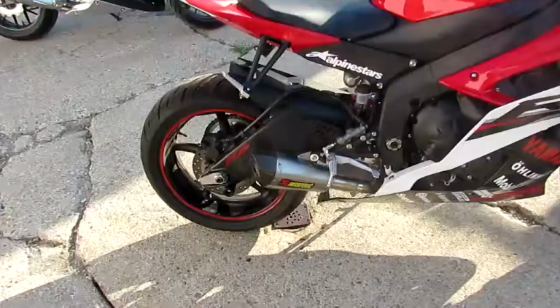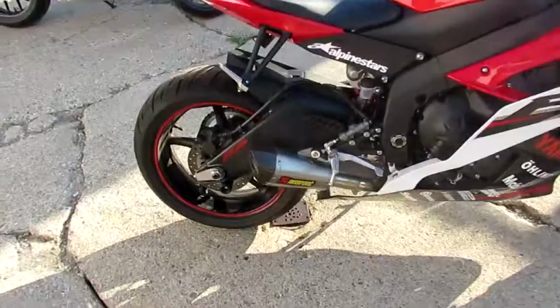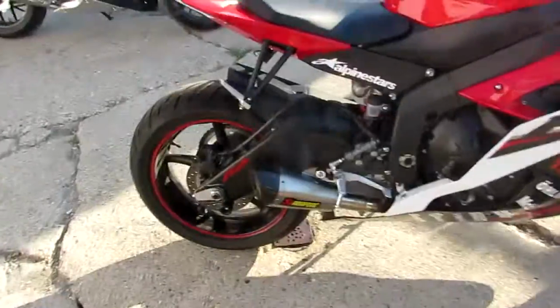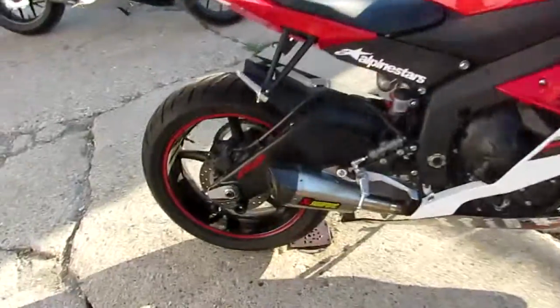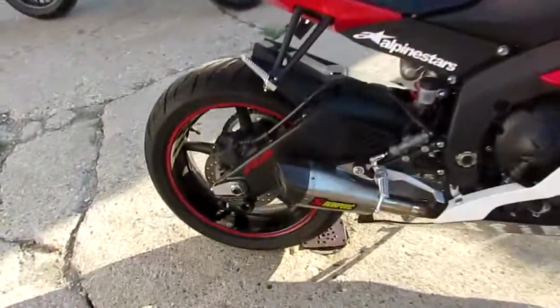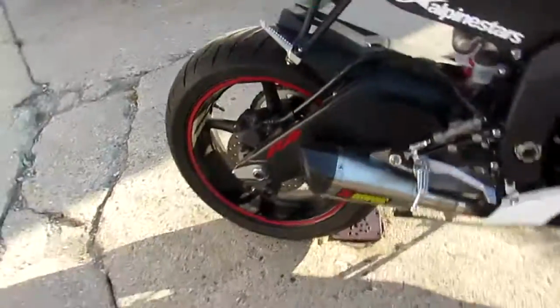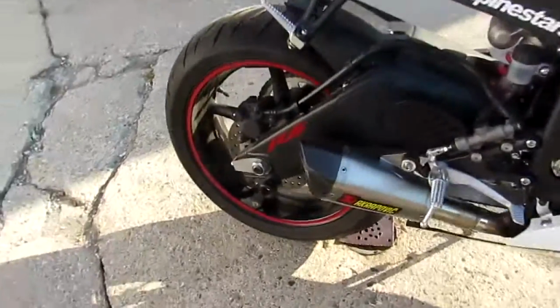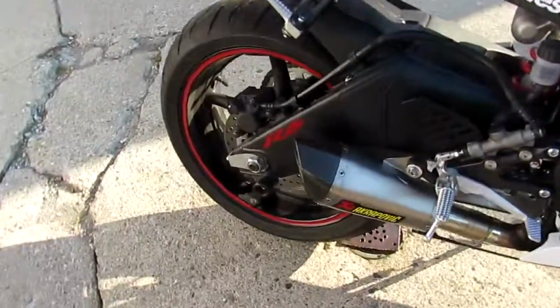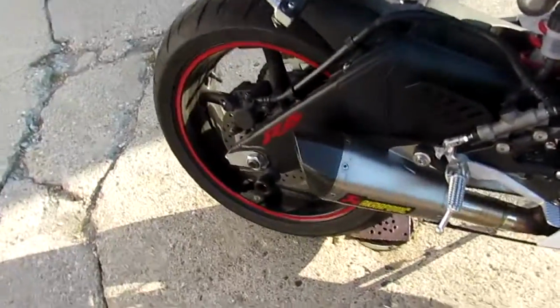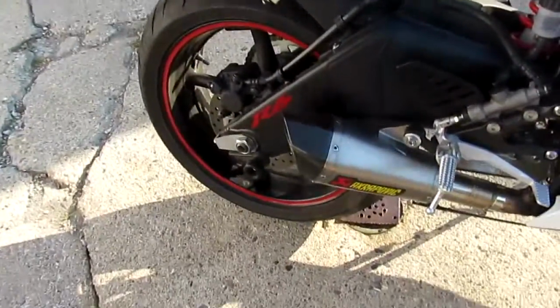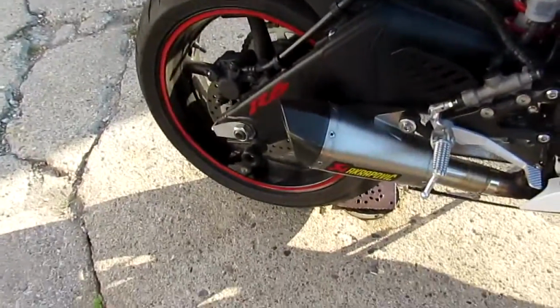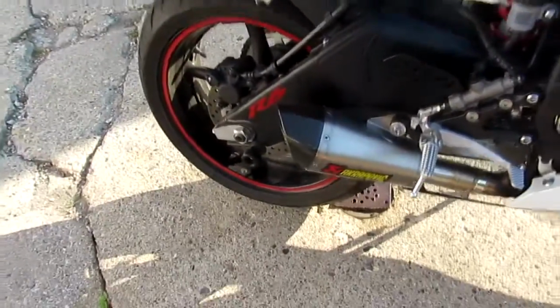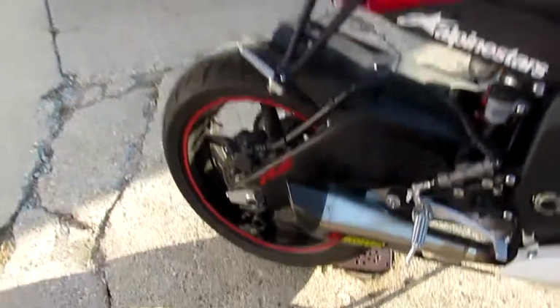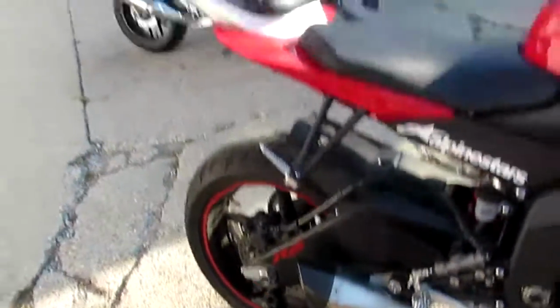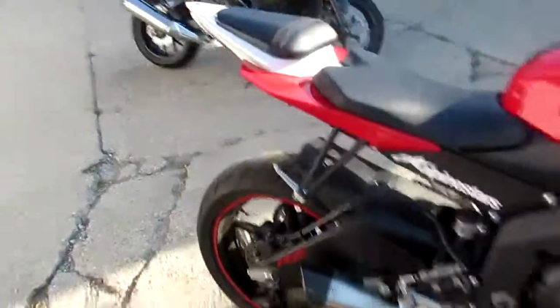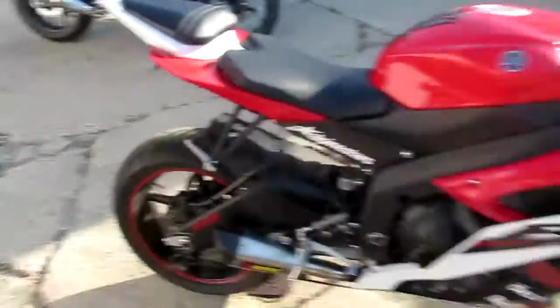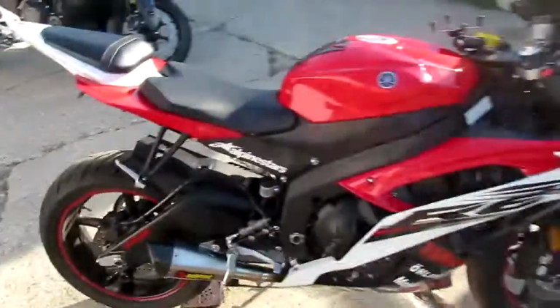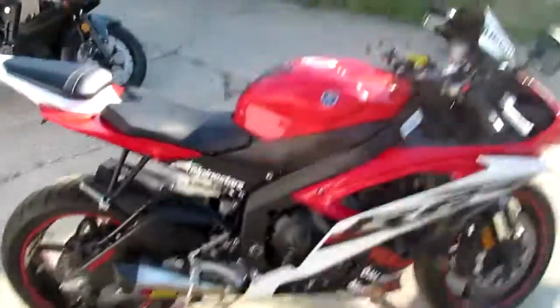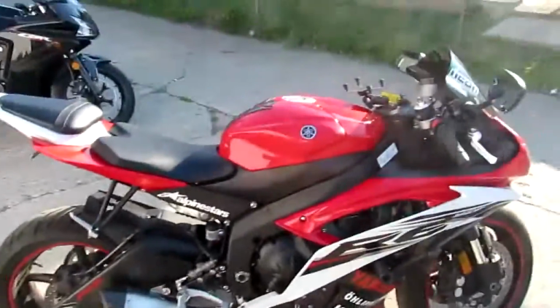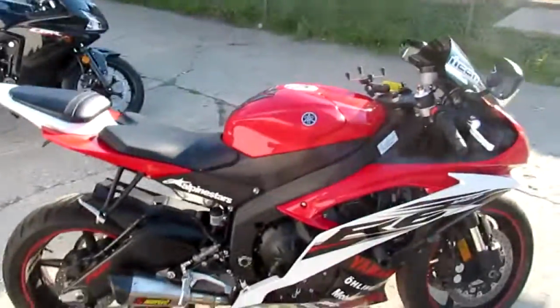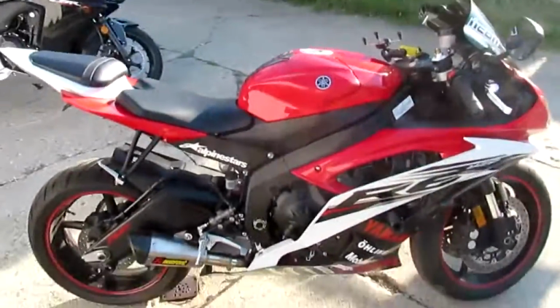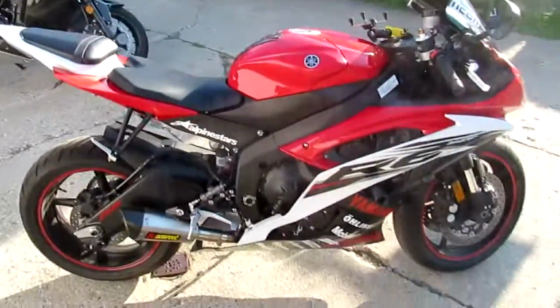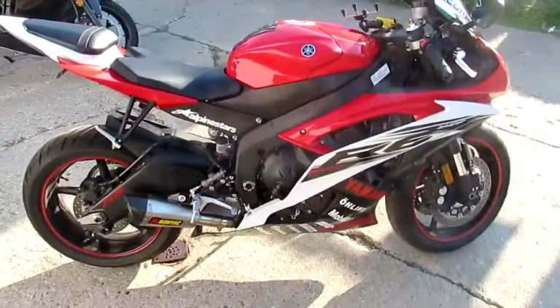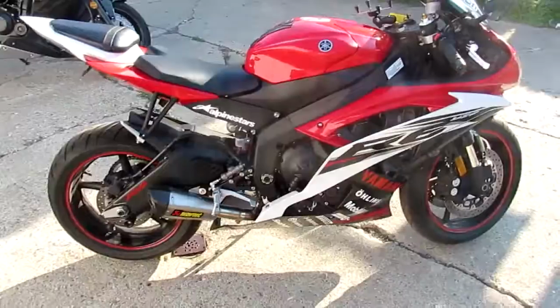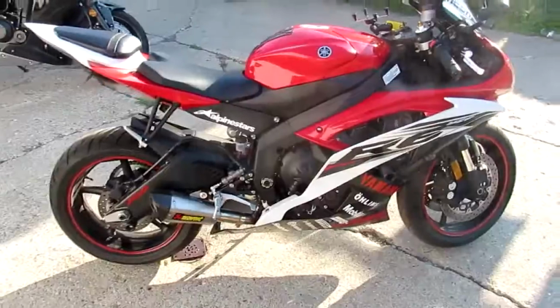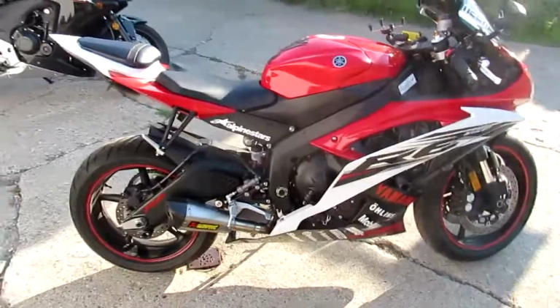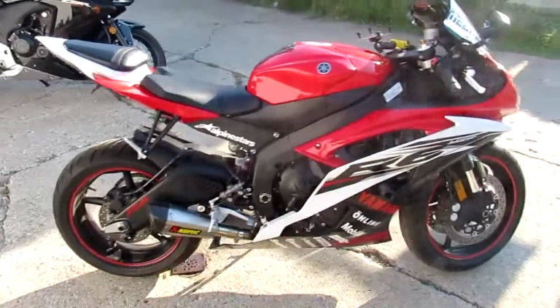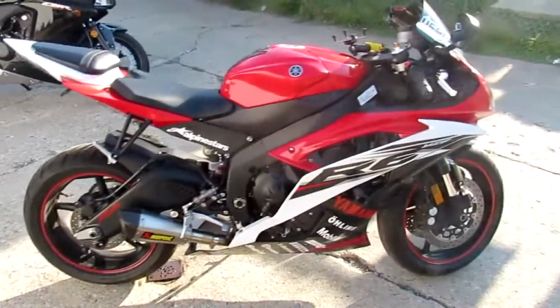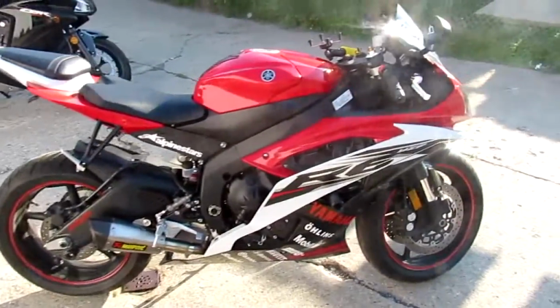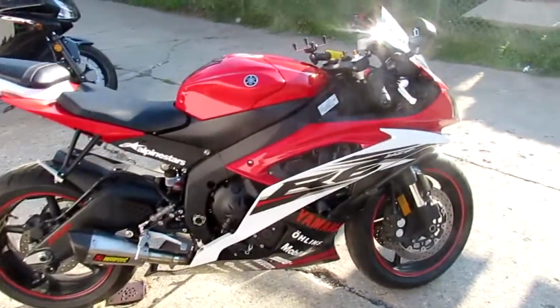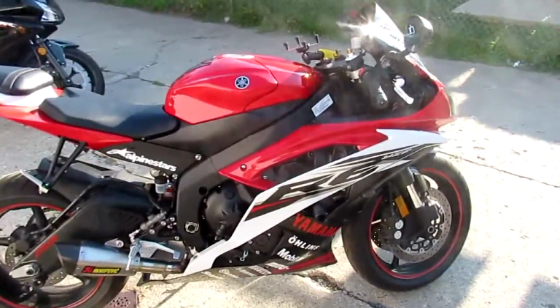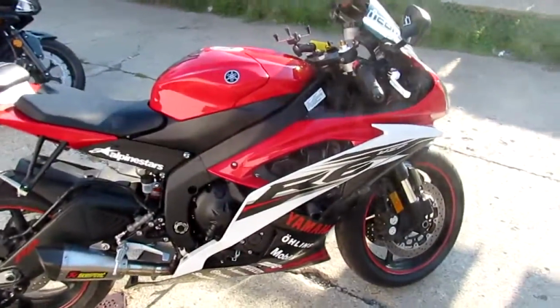One we're doing a video on is a 2014 R6 — so it's a Yamaha R6. You guys got to wait for this: this bike's only got 652 miles. Hard to believe that thing's not even broken in yet.